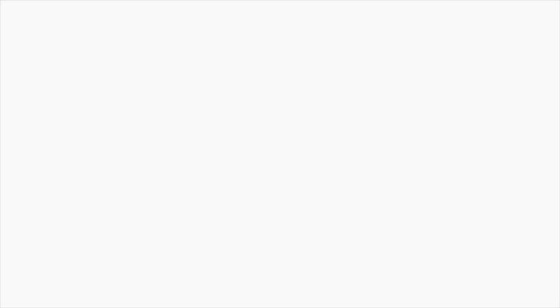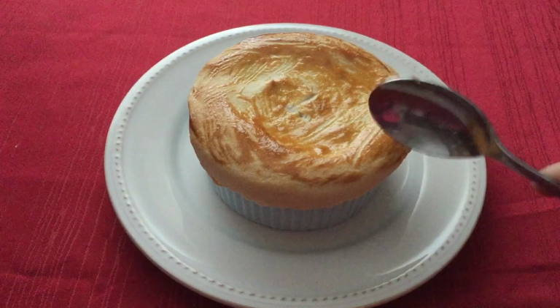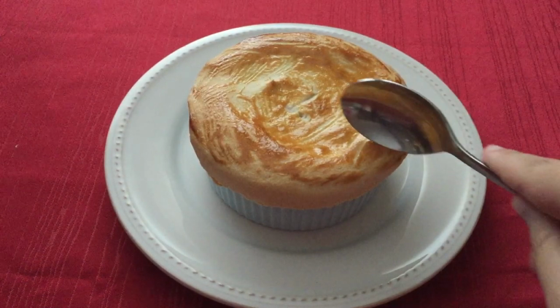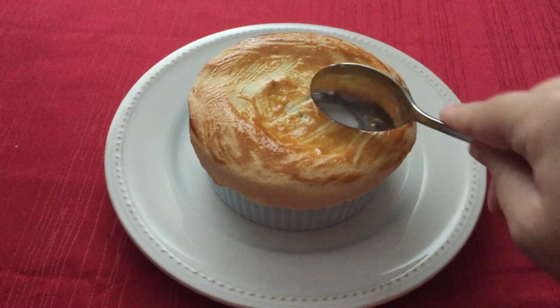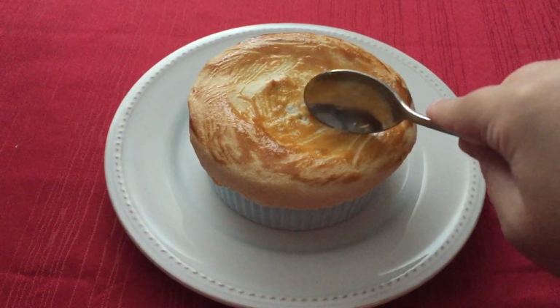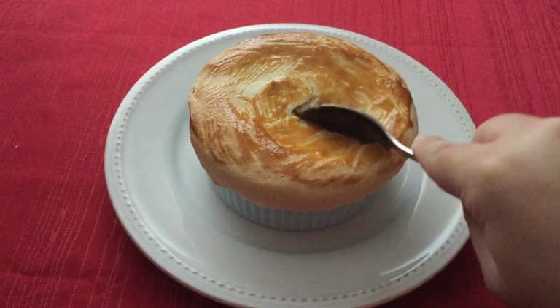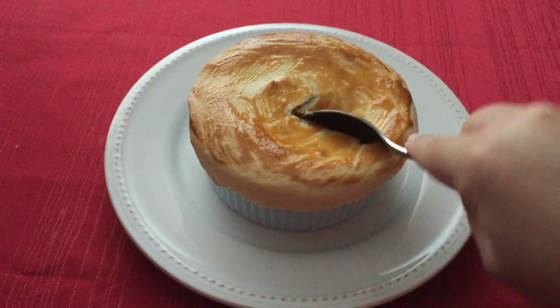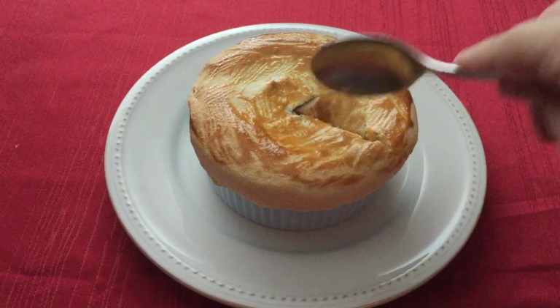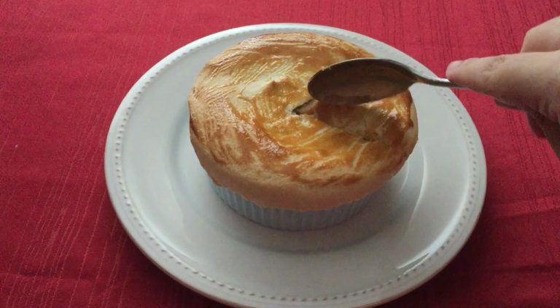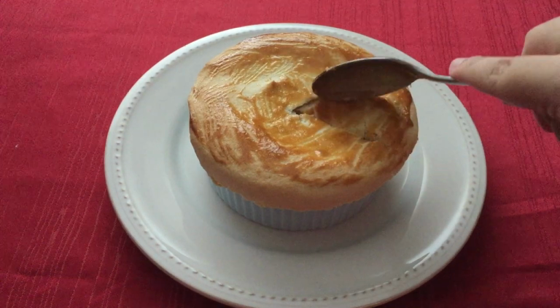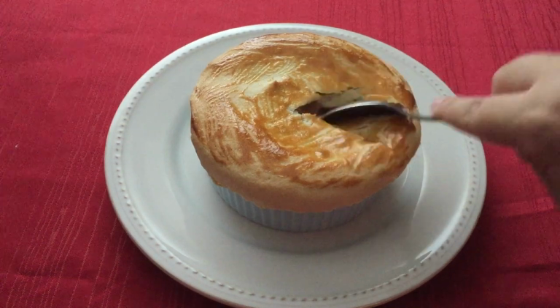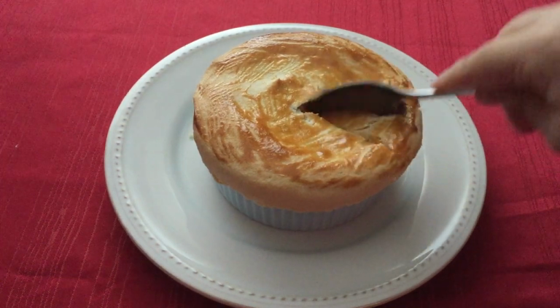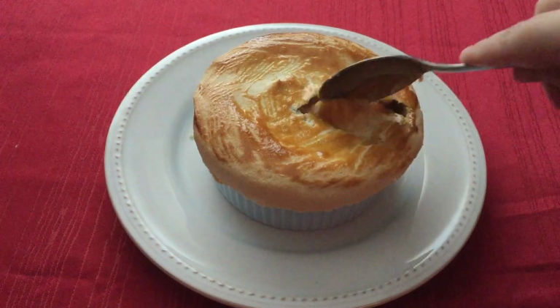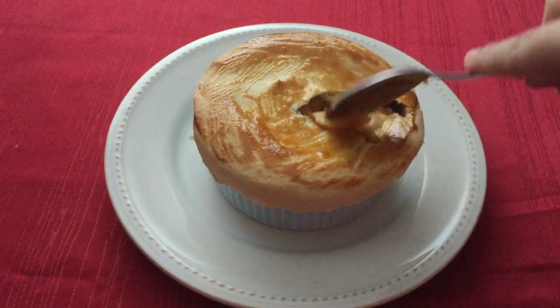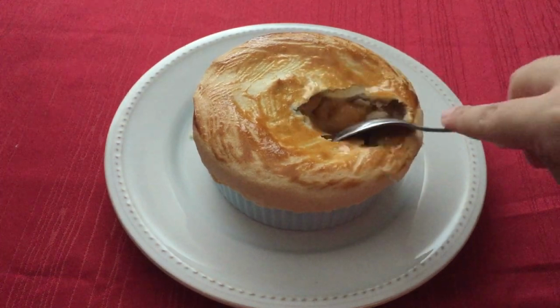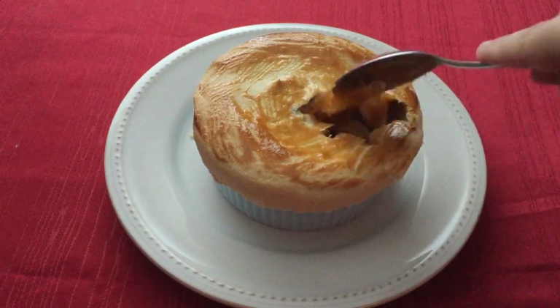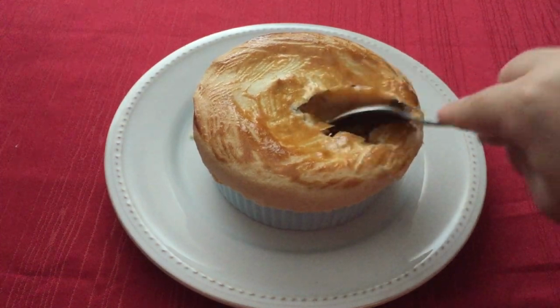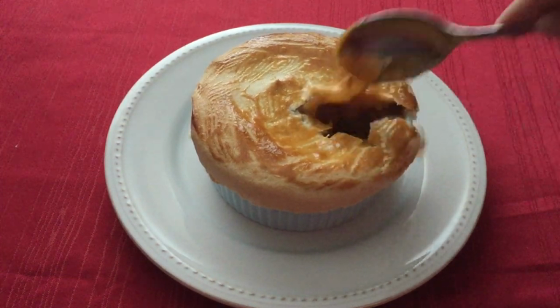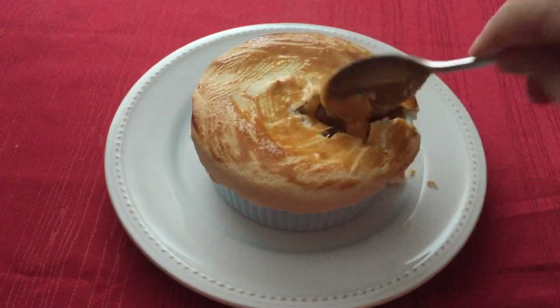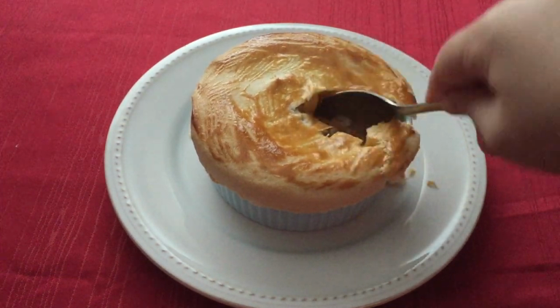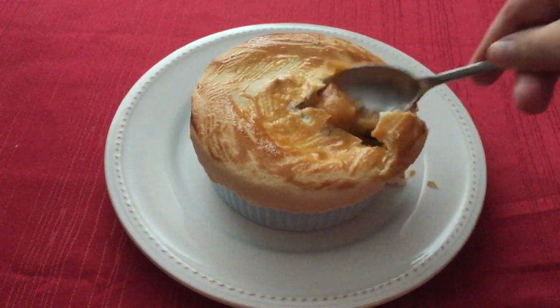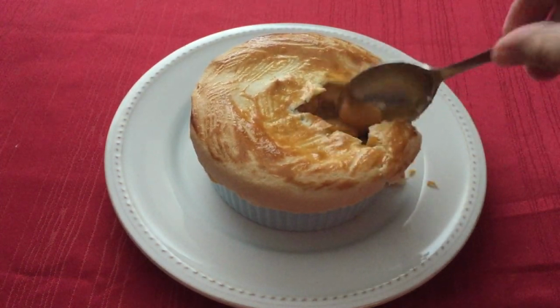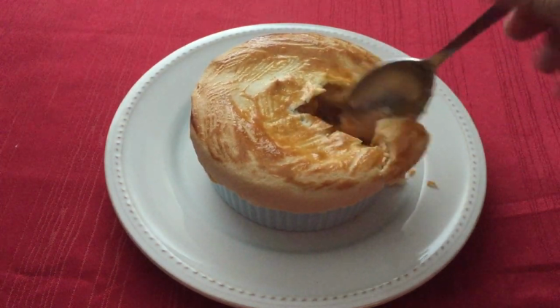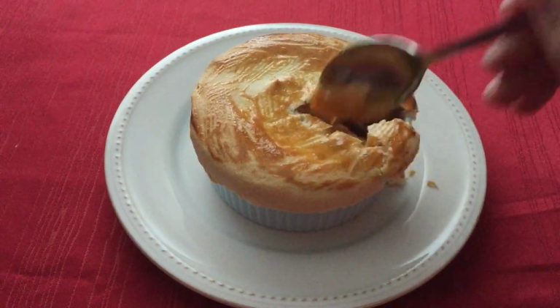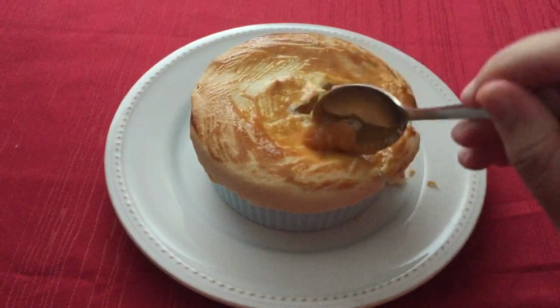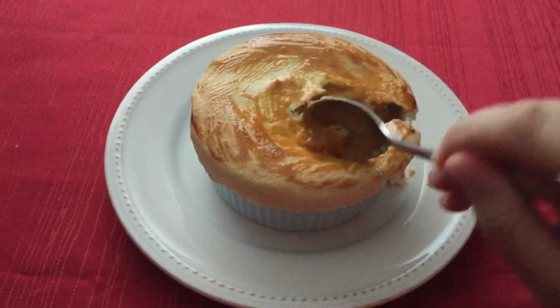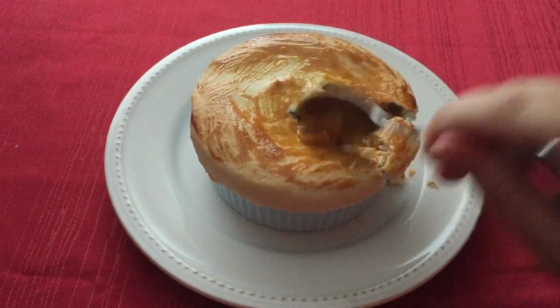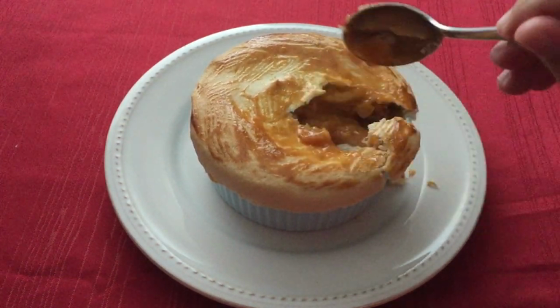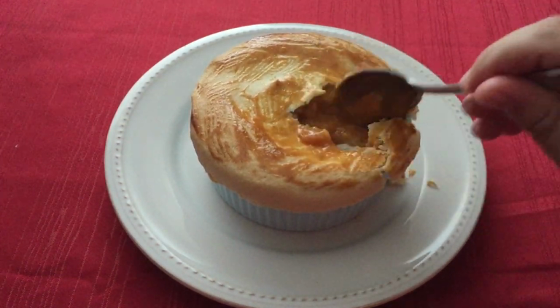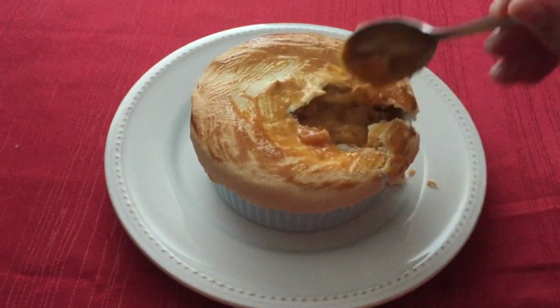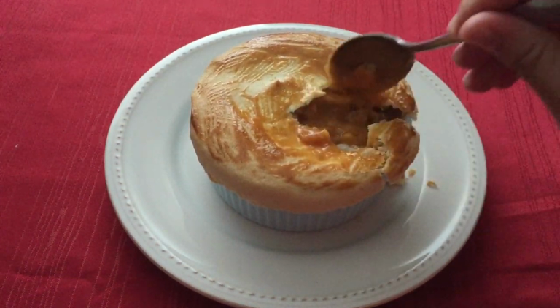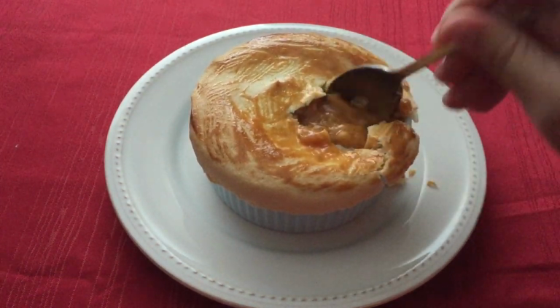Hi everyone, welcome to my channel. Today we are going to make Deathclaw Wellingham from the Fallout cookbook.